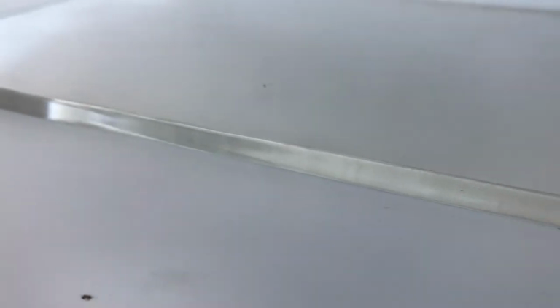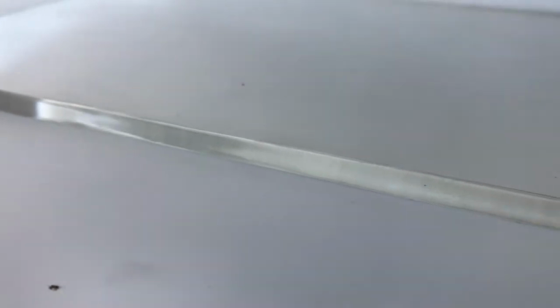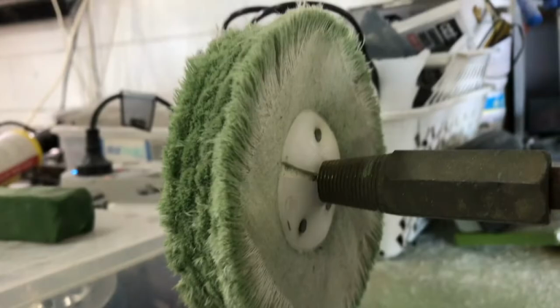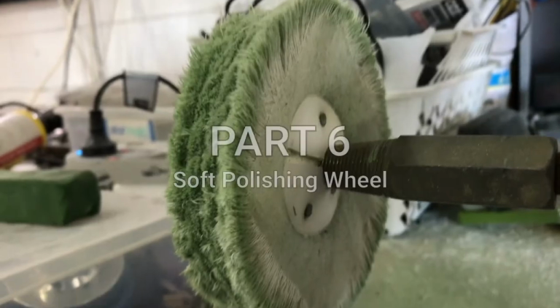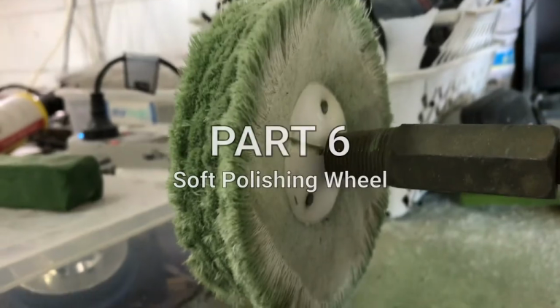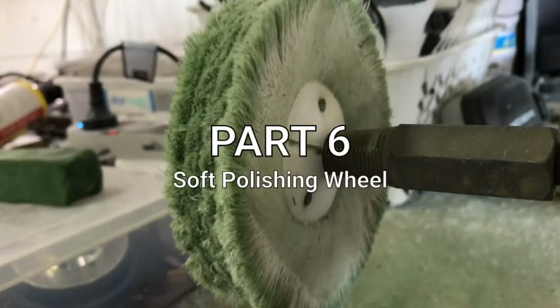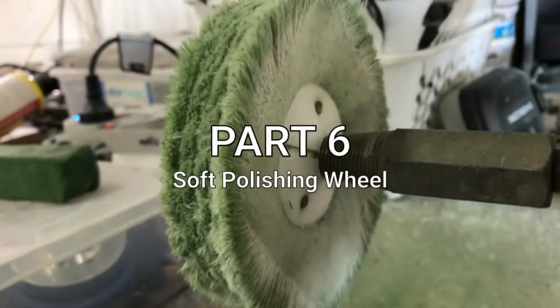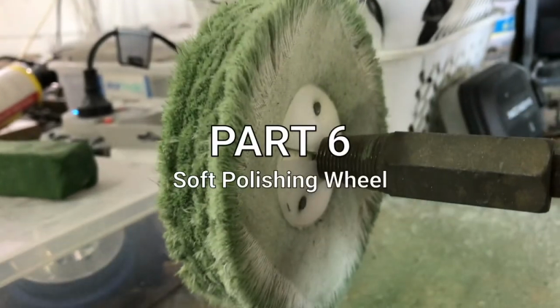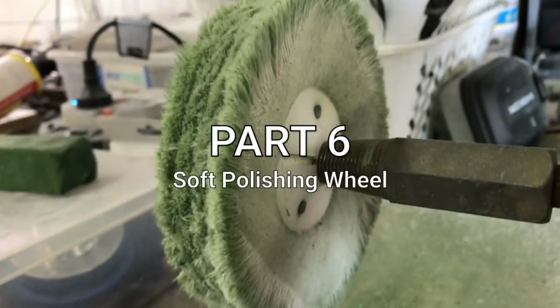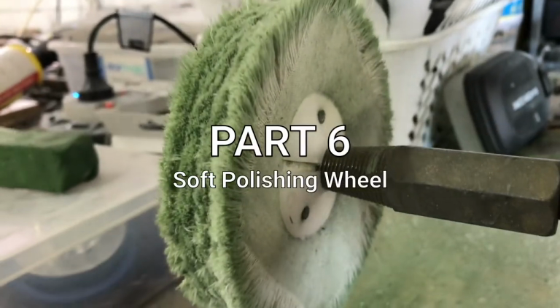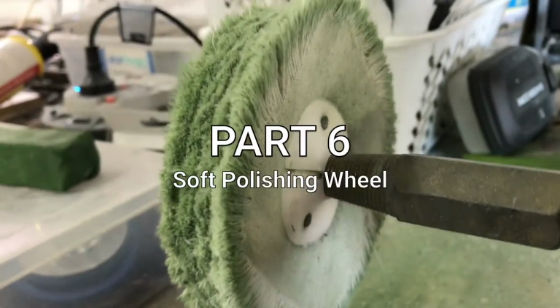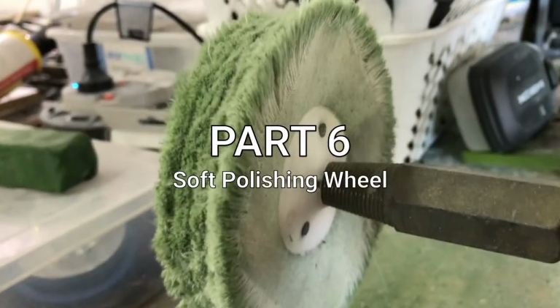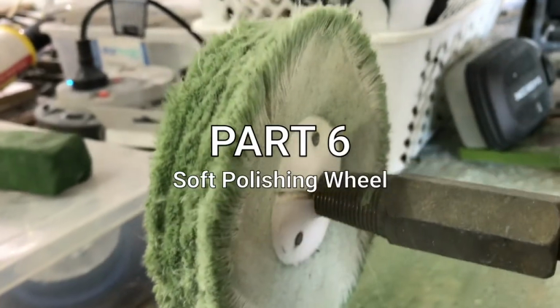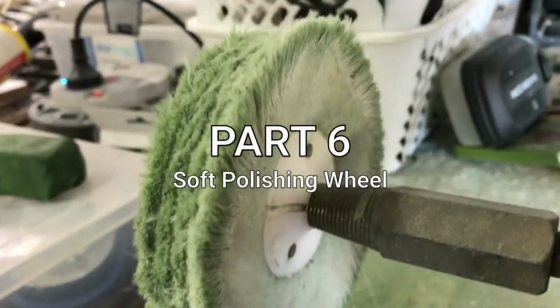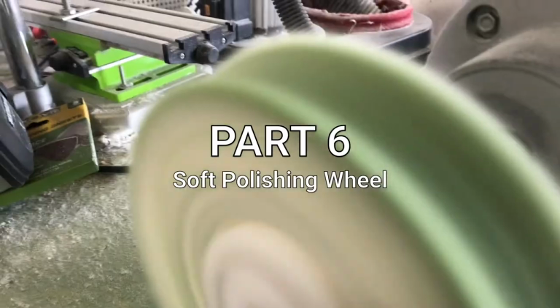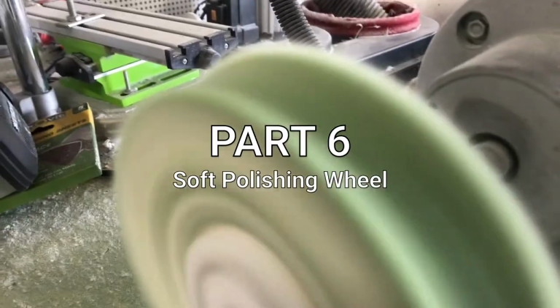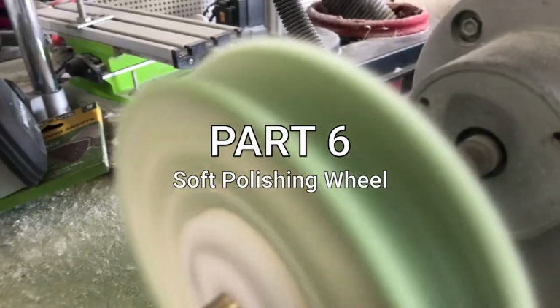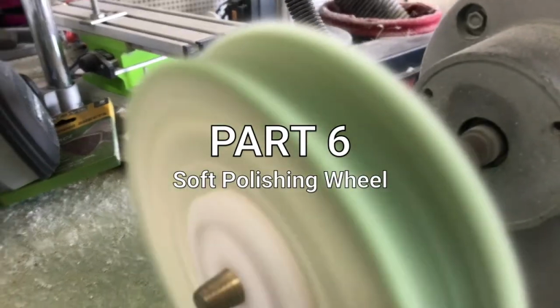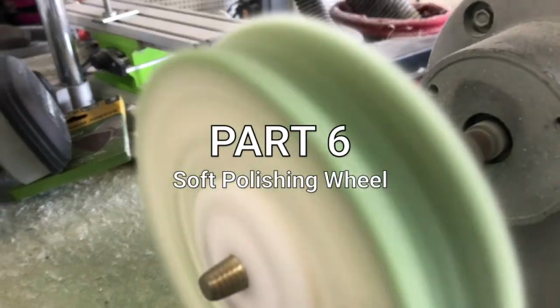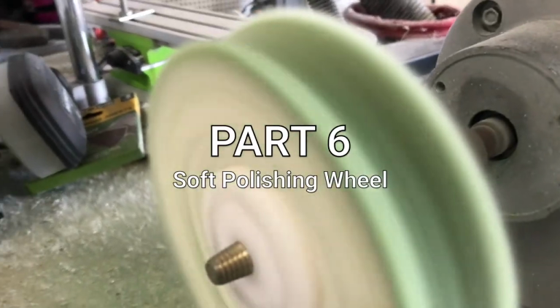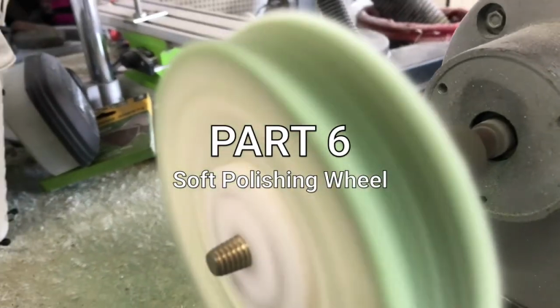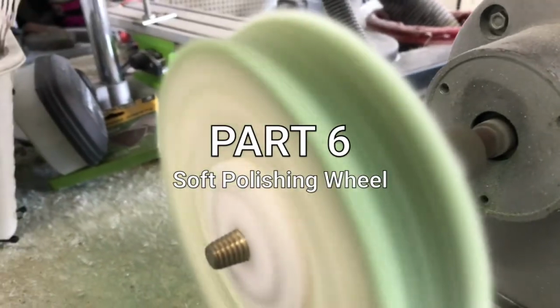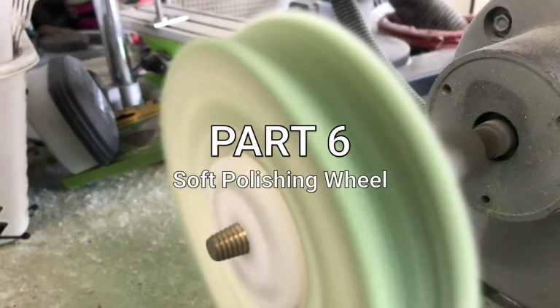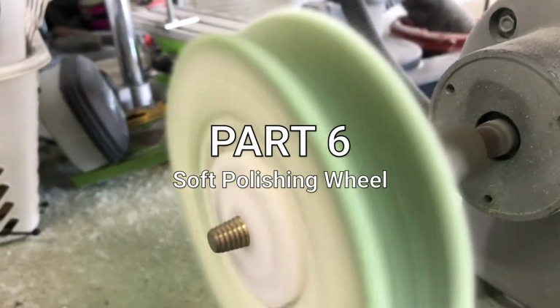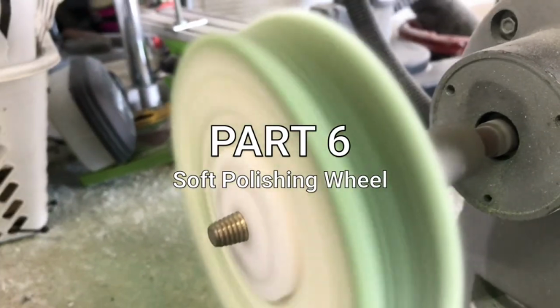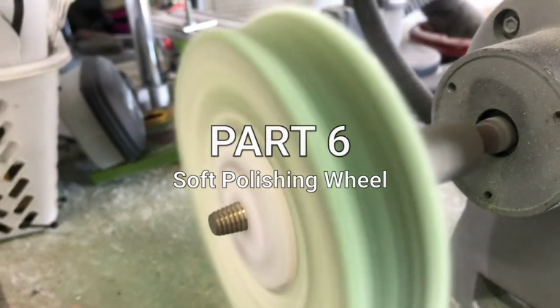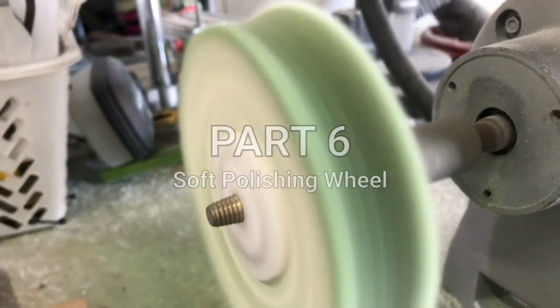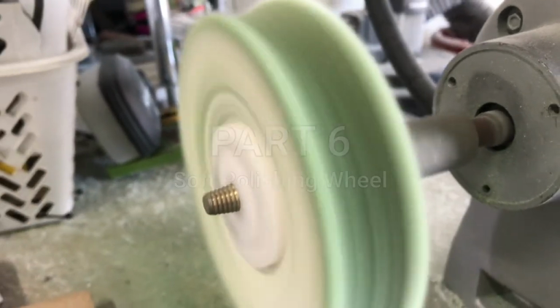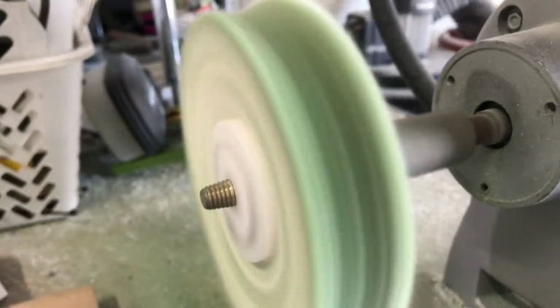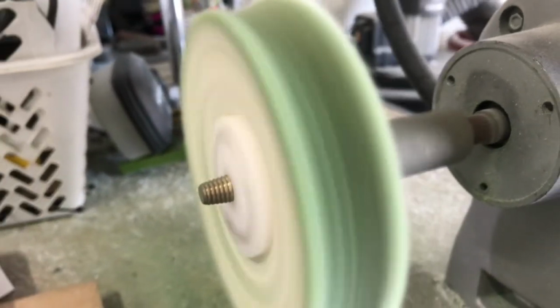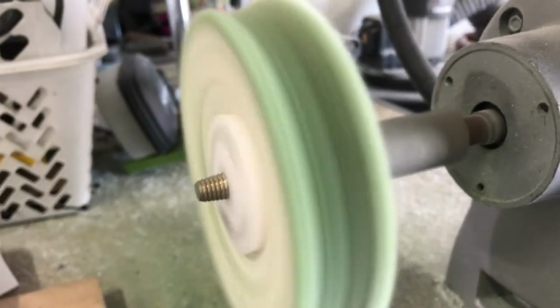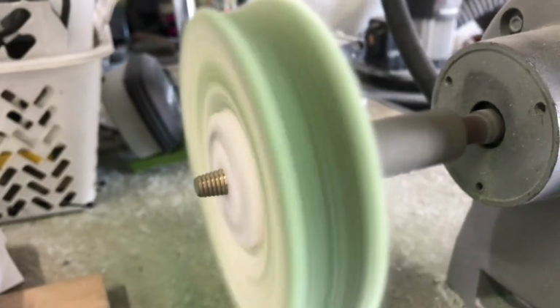The polishing wheel is pretty straightforward. Polish the material until you're happy with the result.